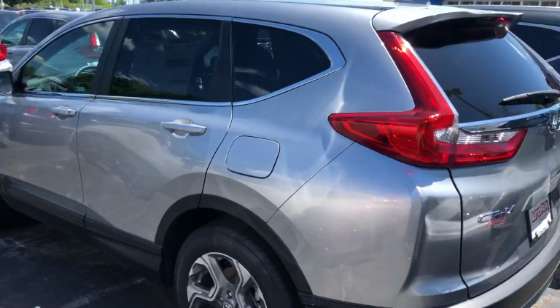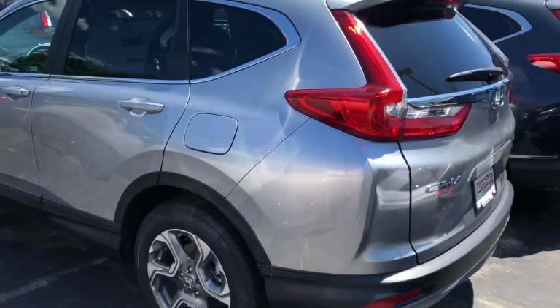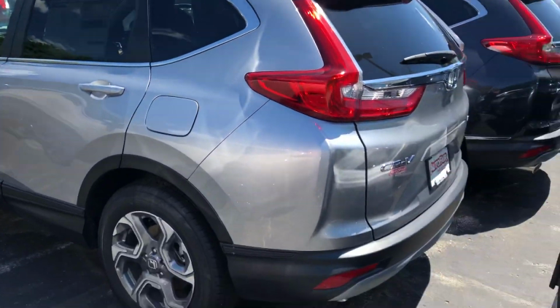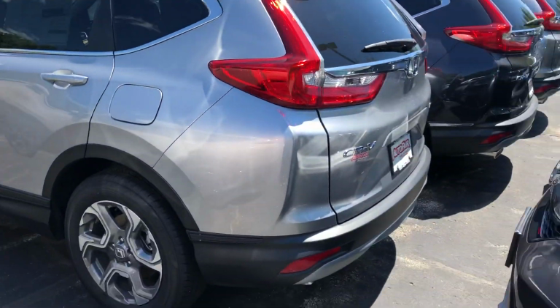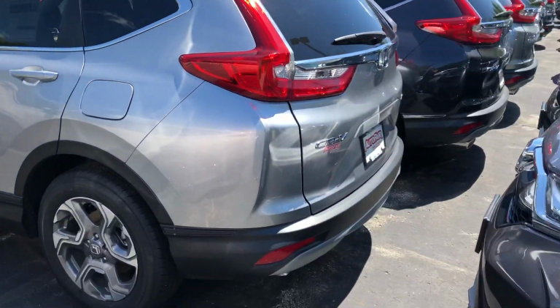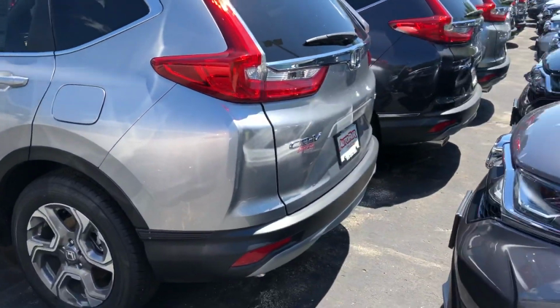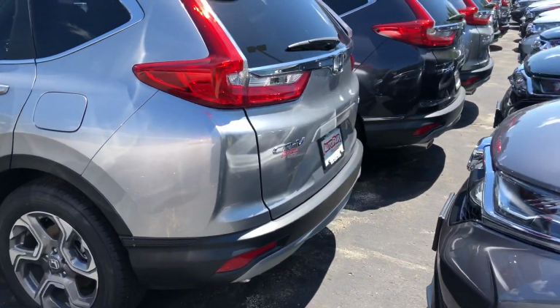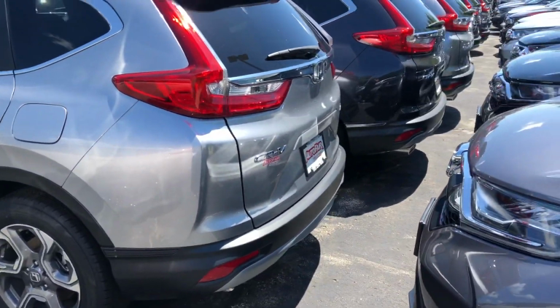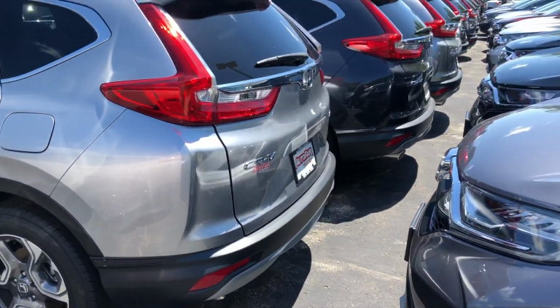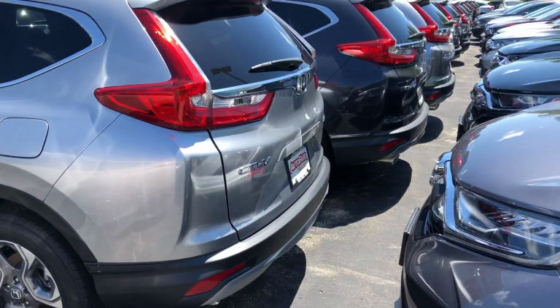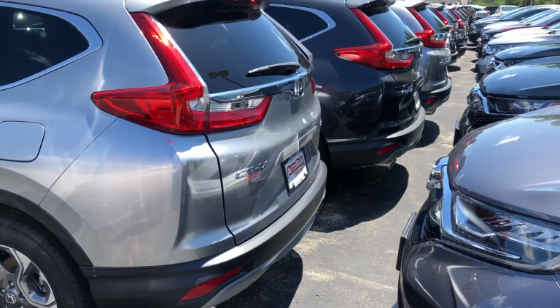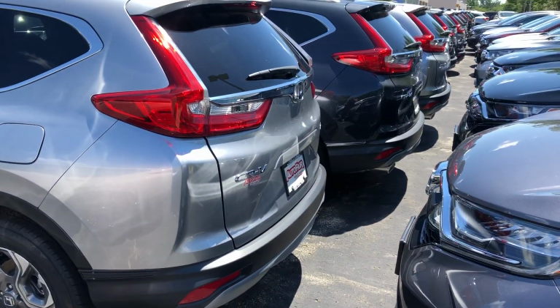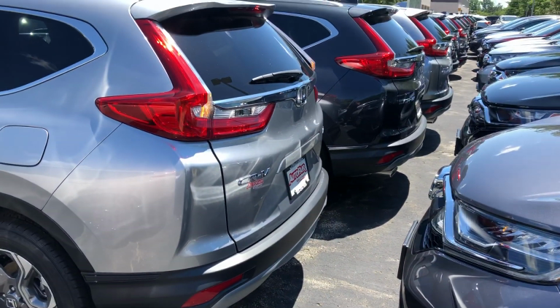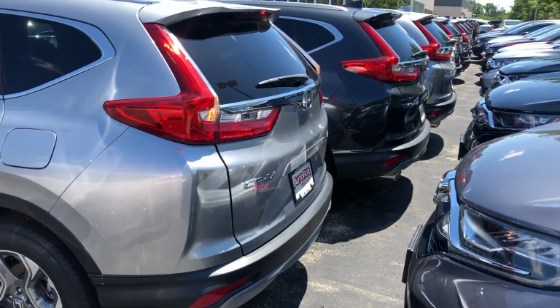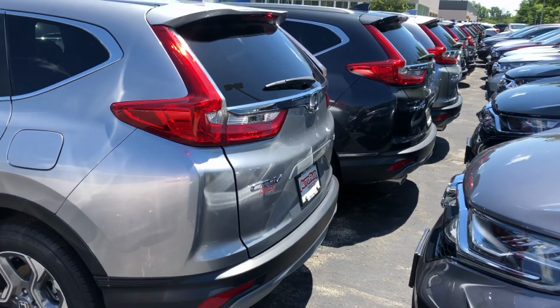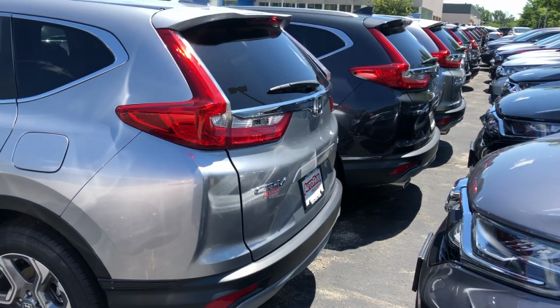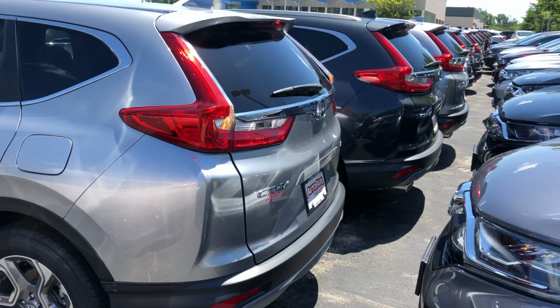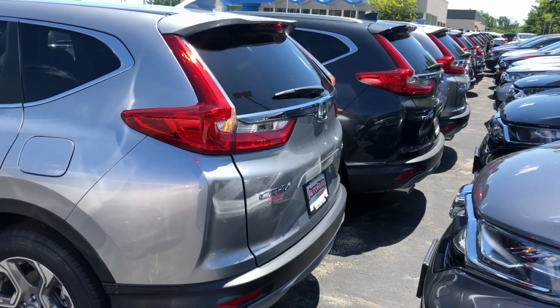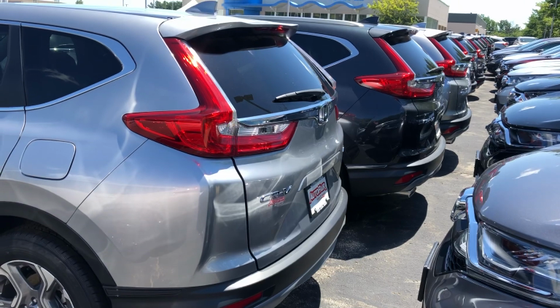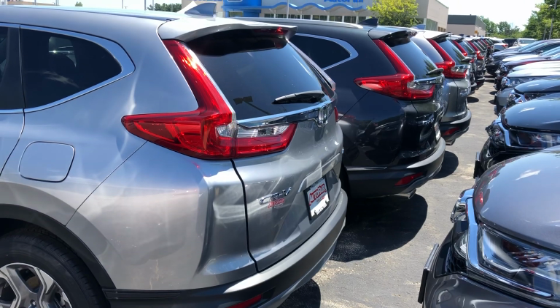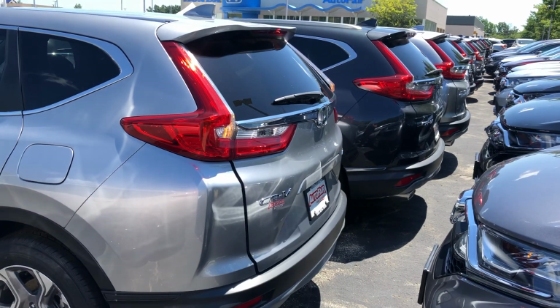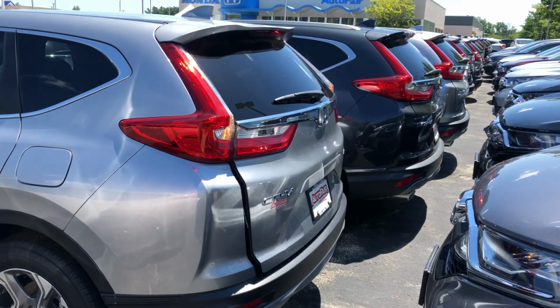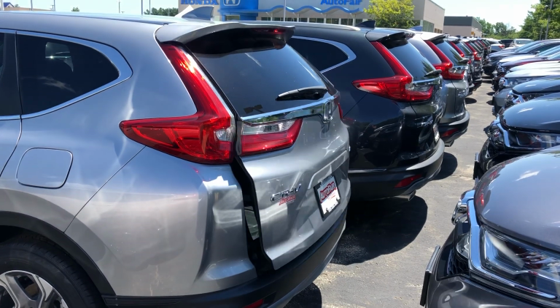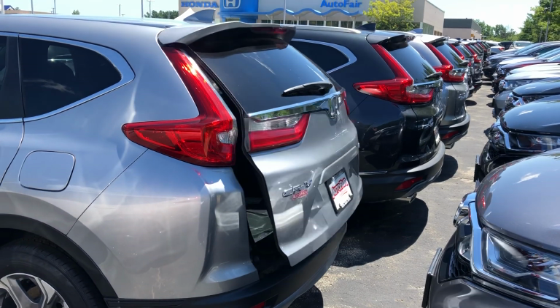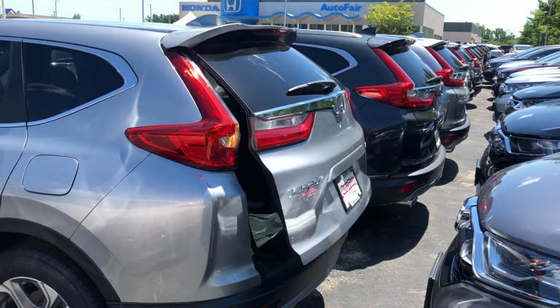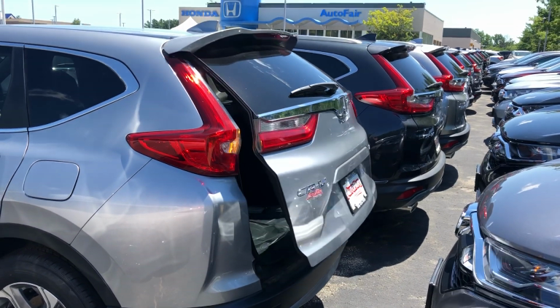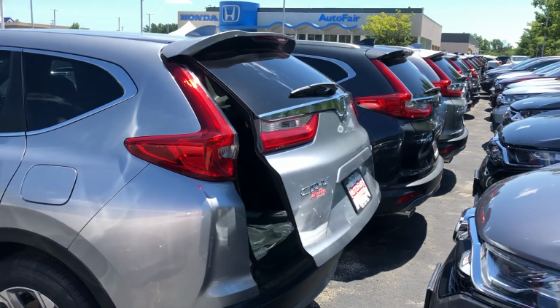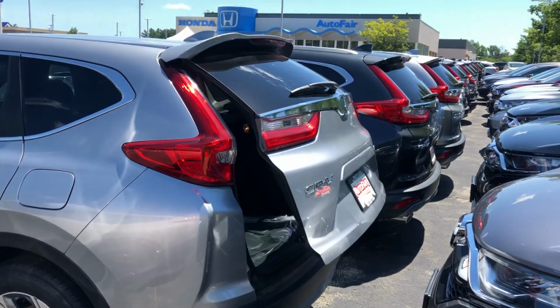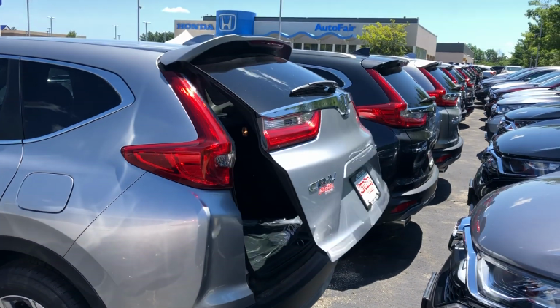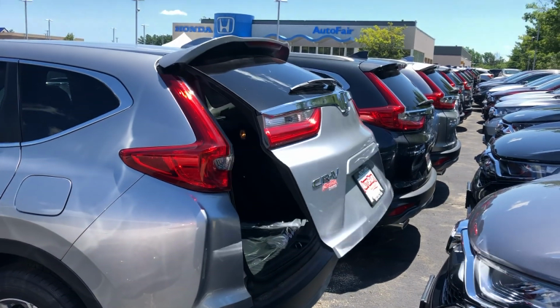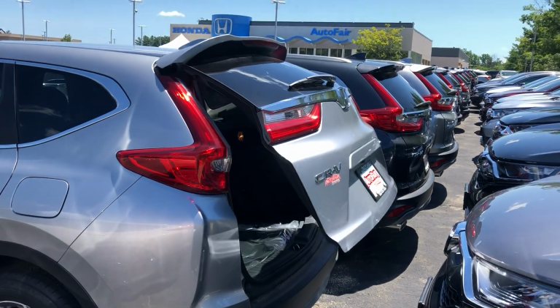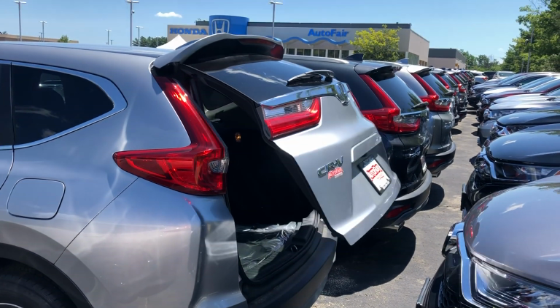It has the power liftgate — press a button and the trunk will open up.